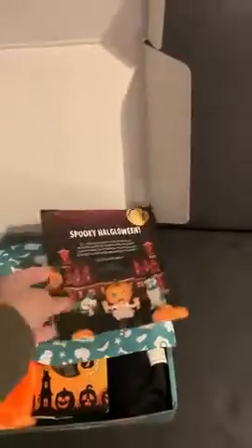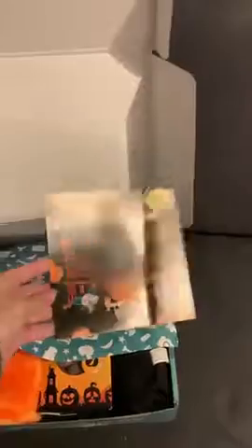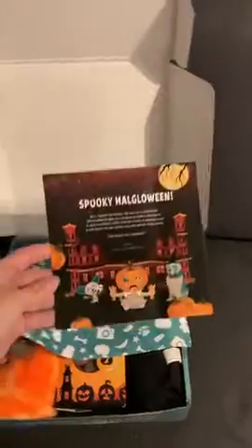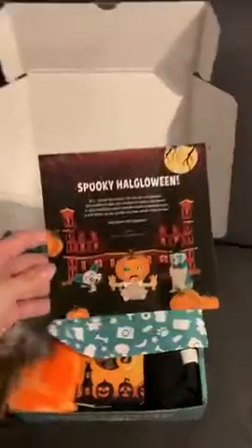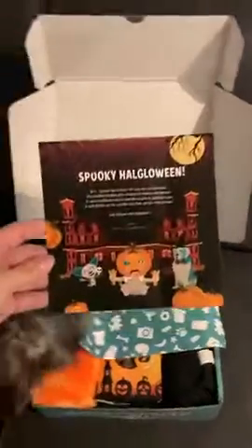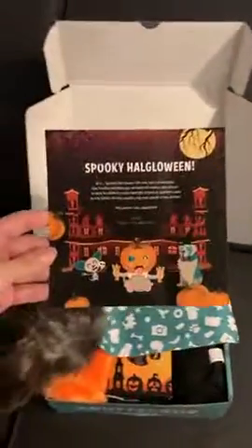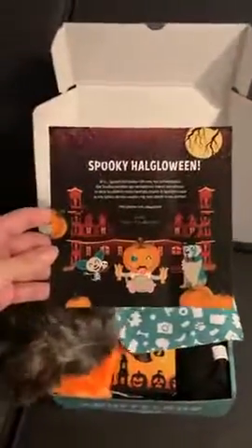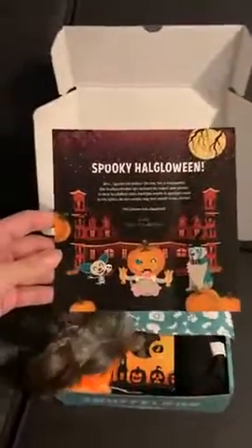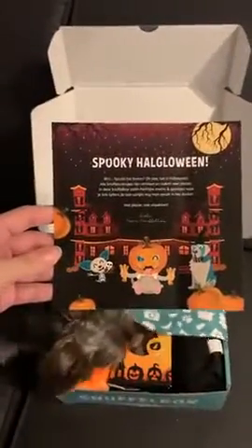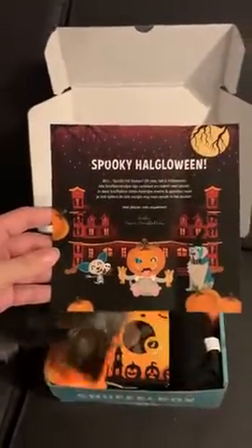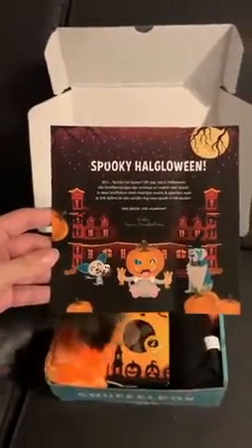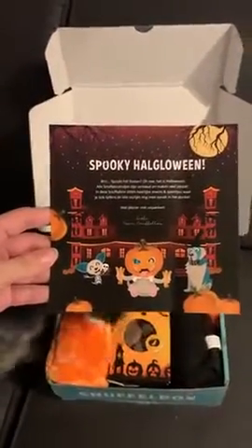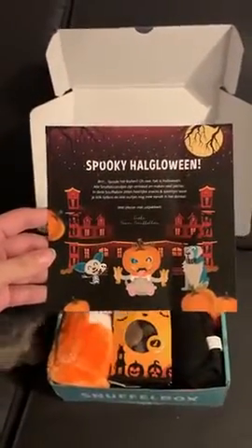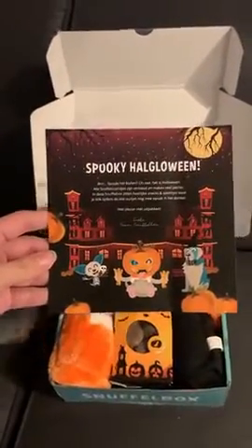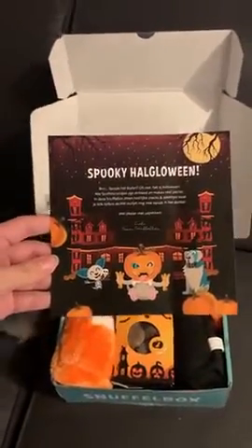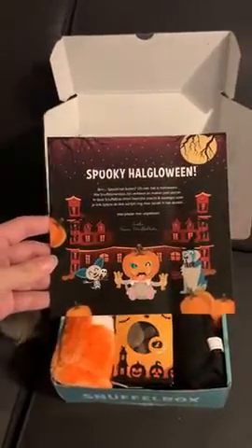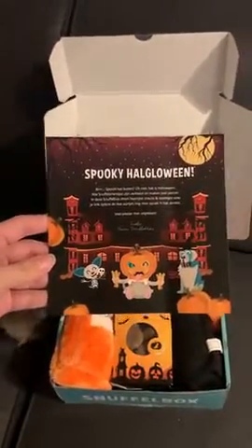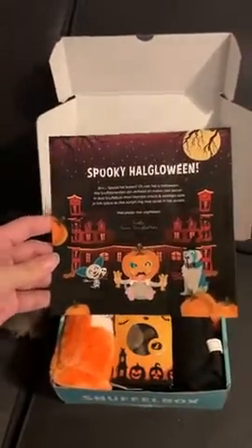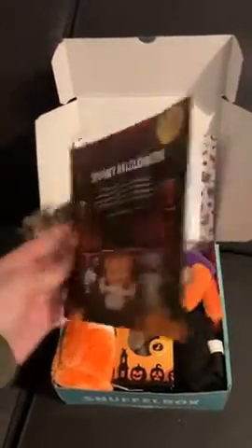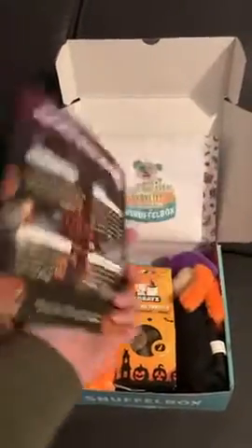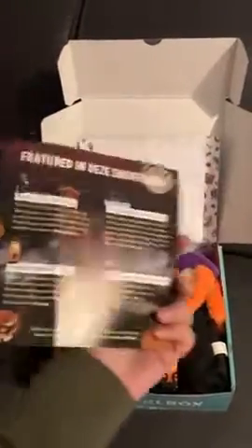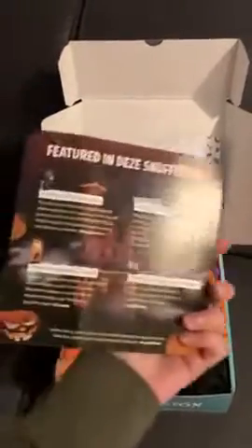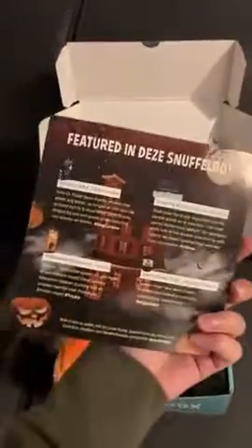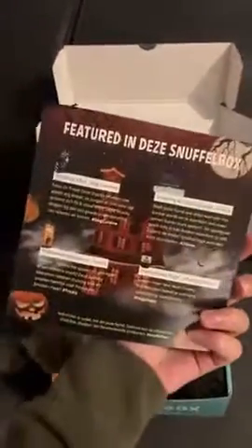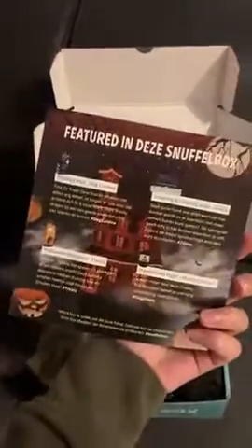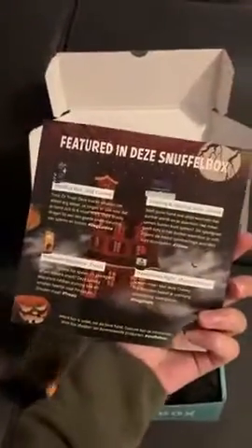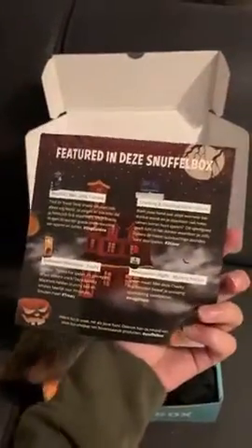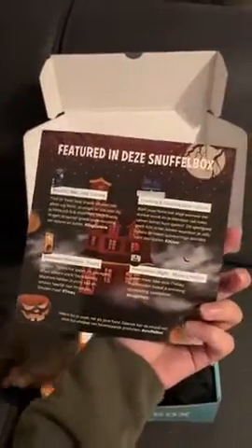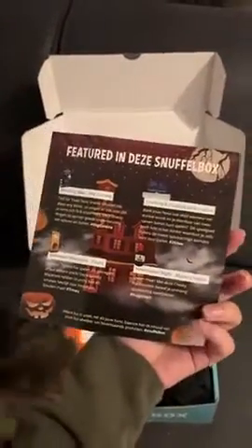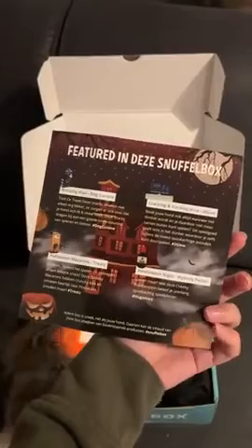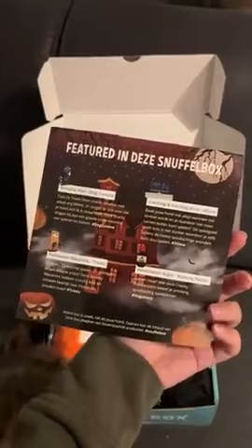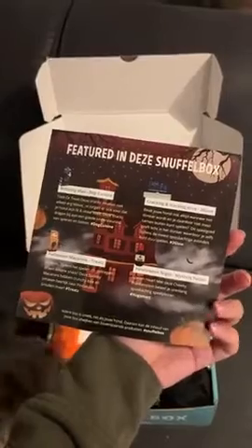This month's theme is Spooky Howl Glowing, and these are some of the things that could be in the box.